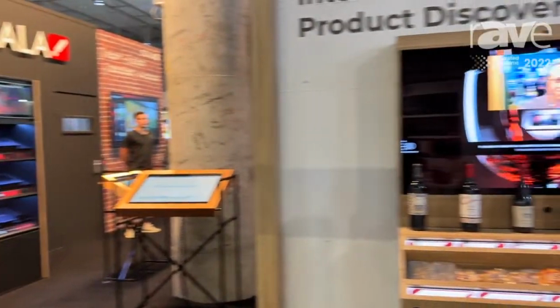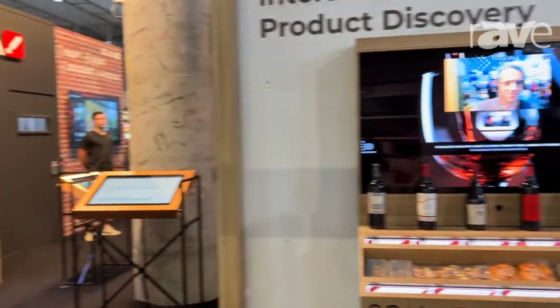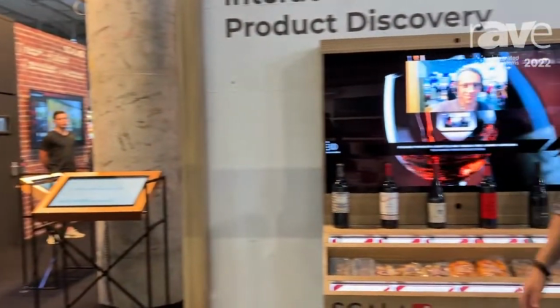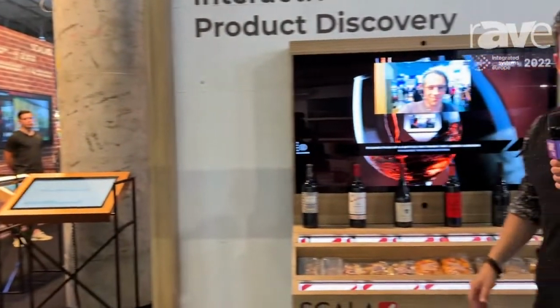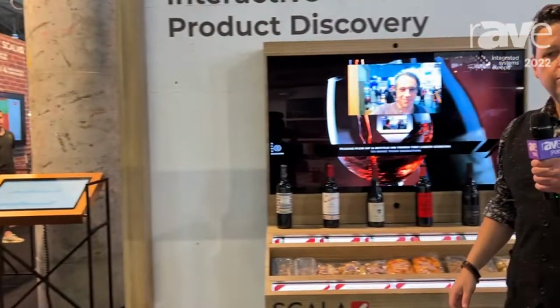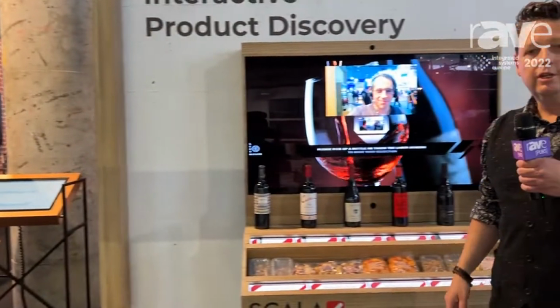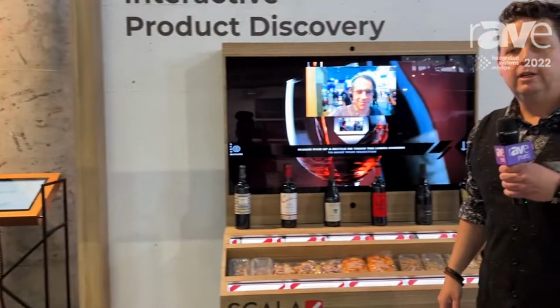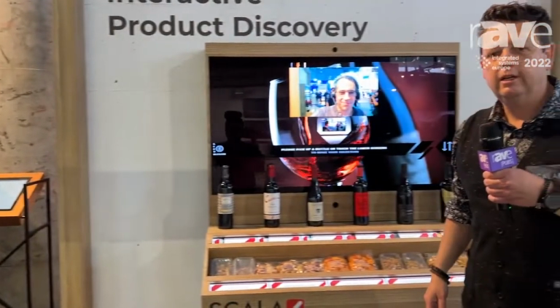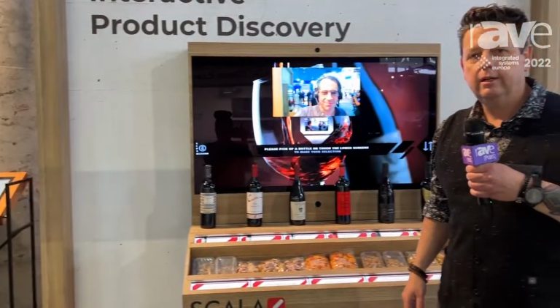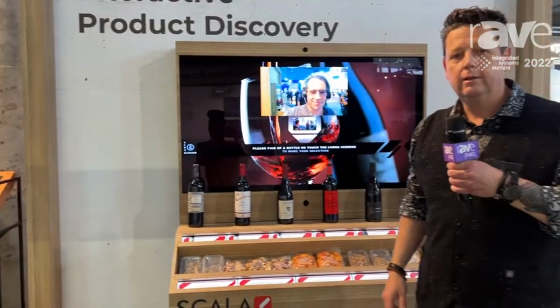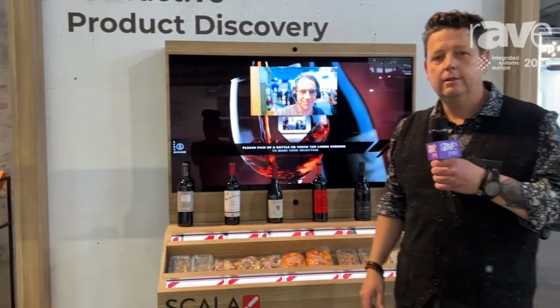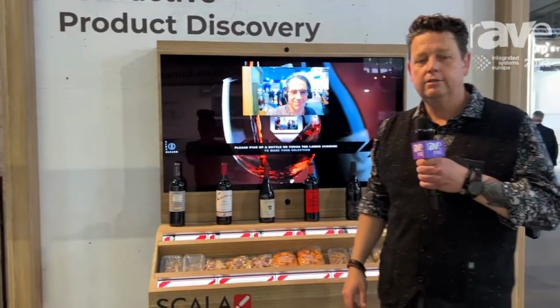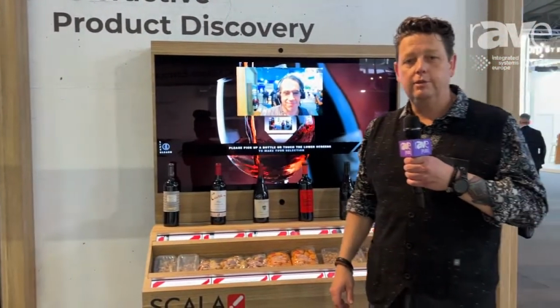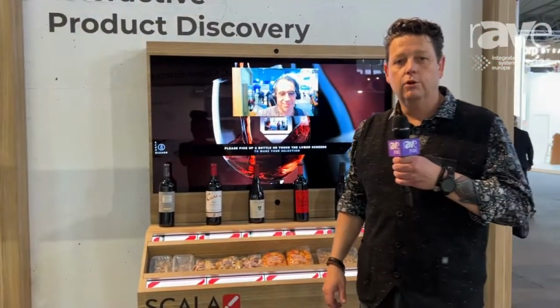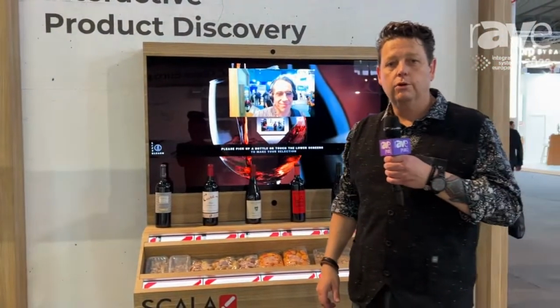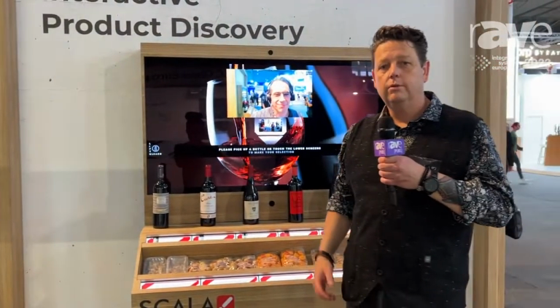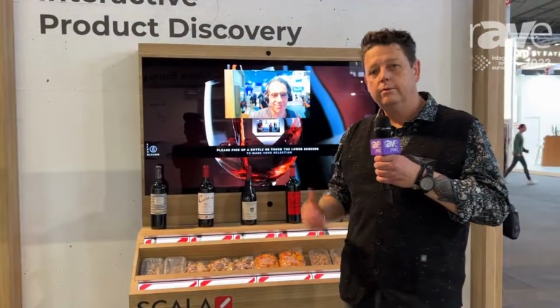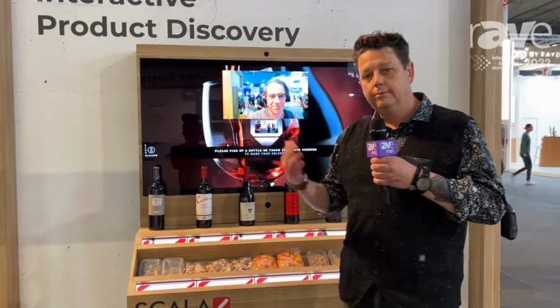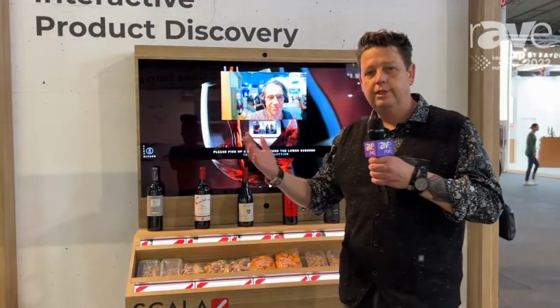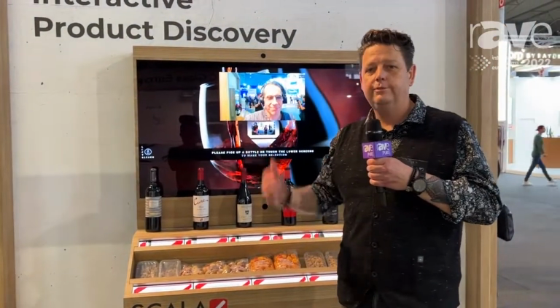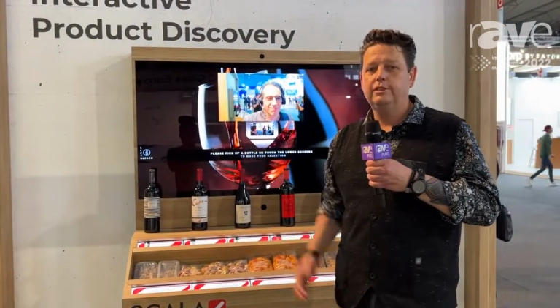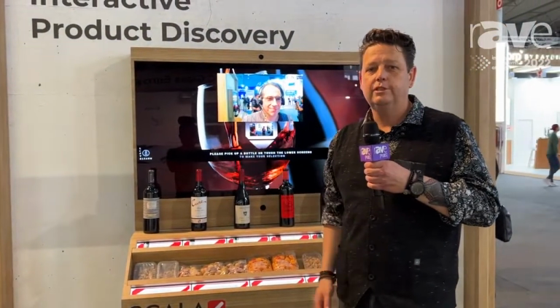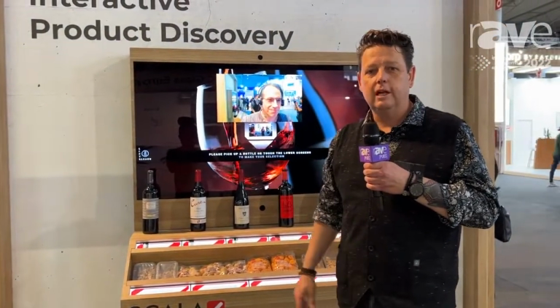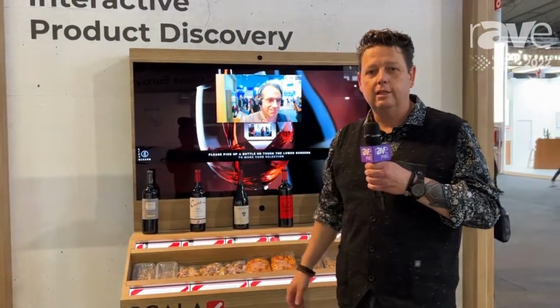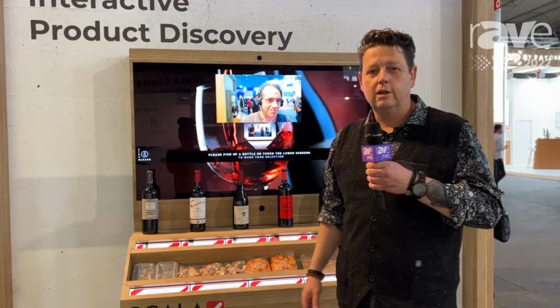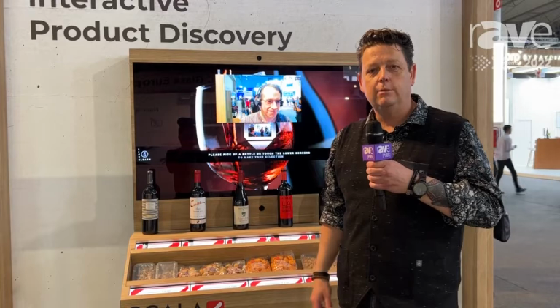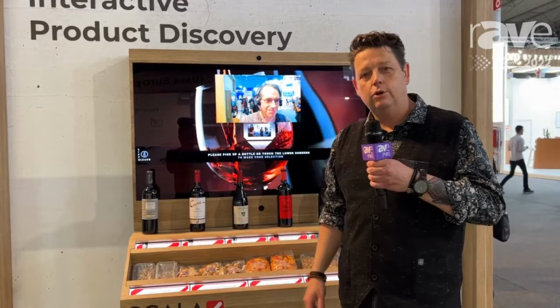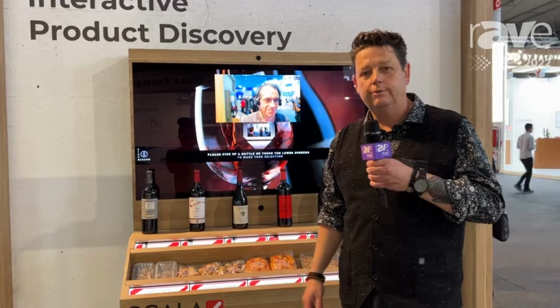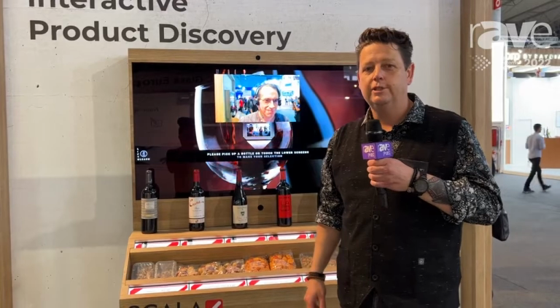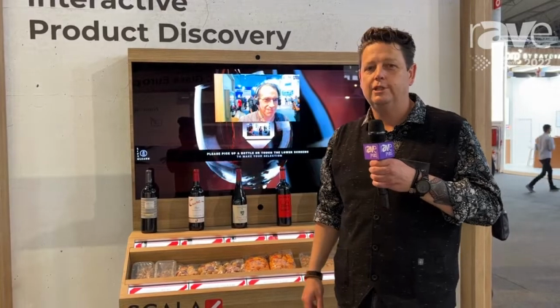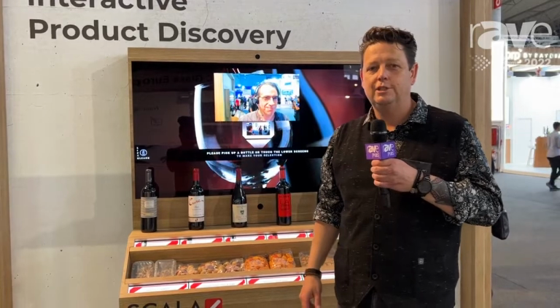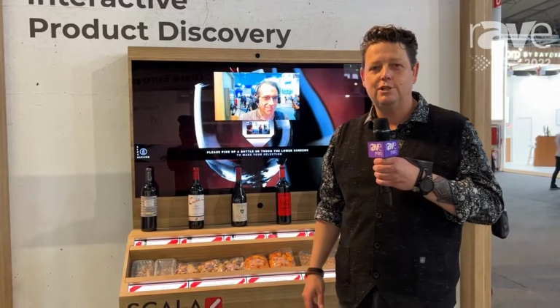If you want to see more, please visit Scala.com or visit us at the show.